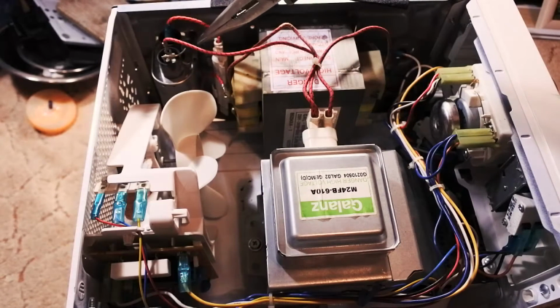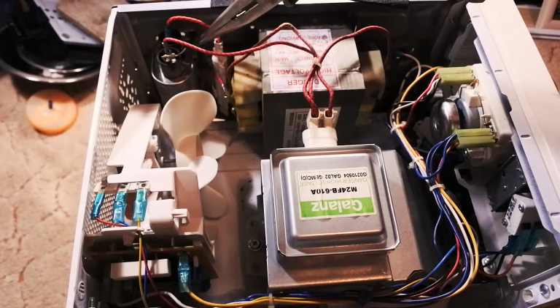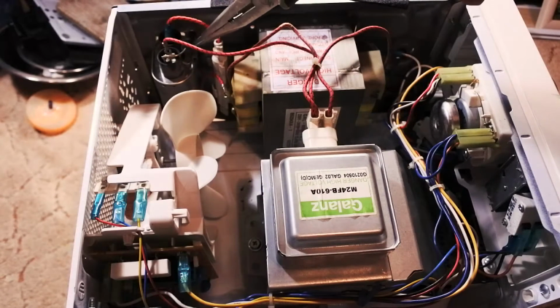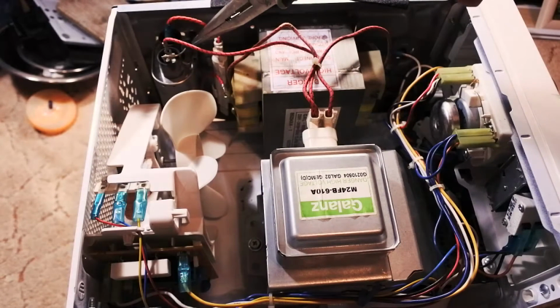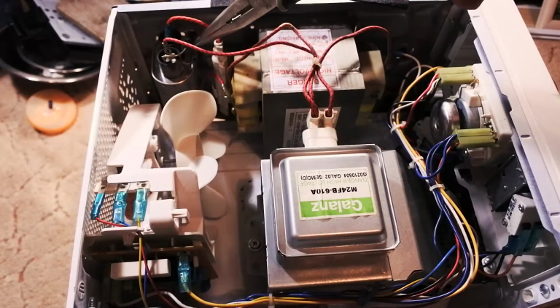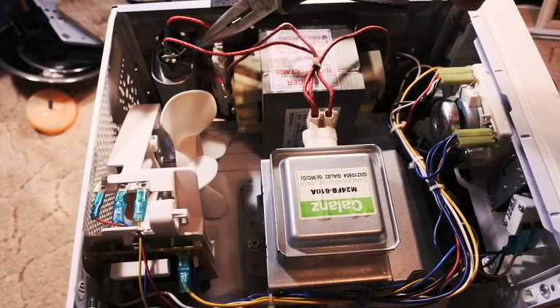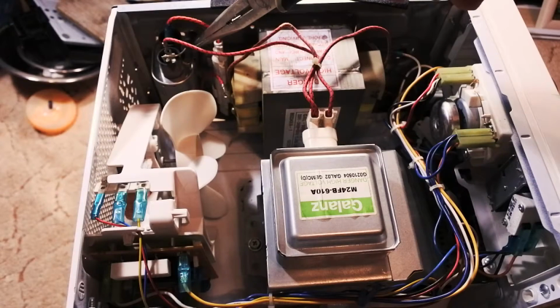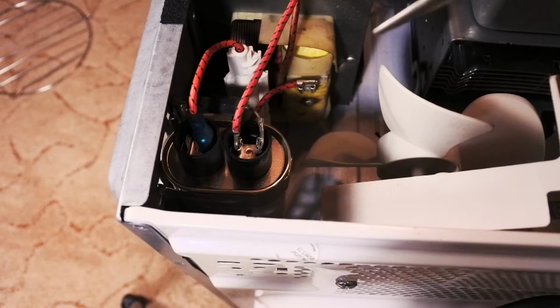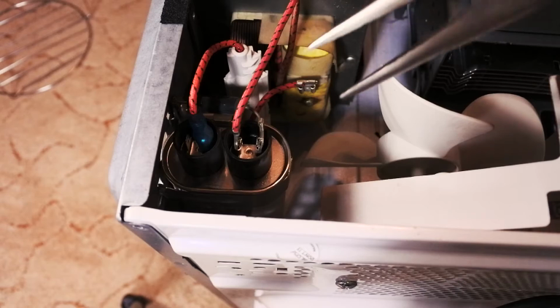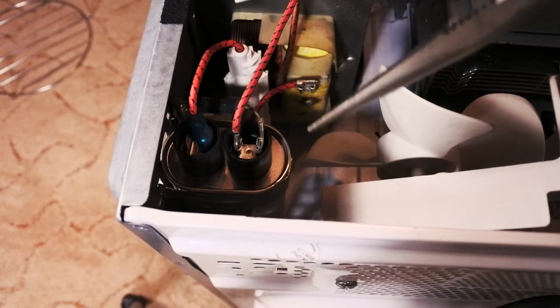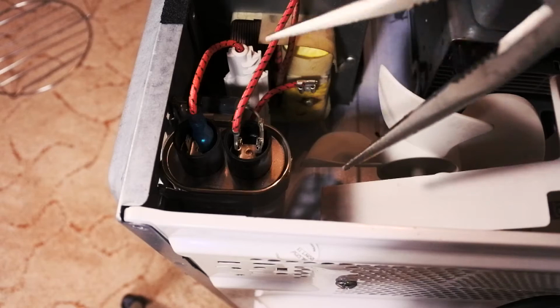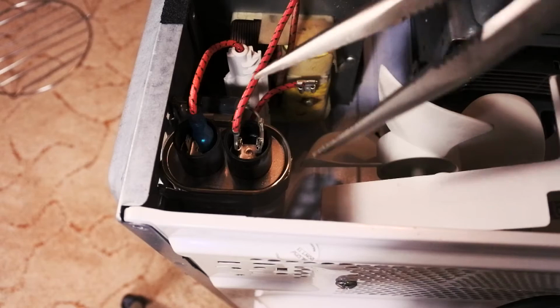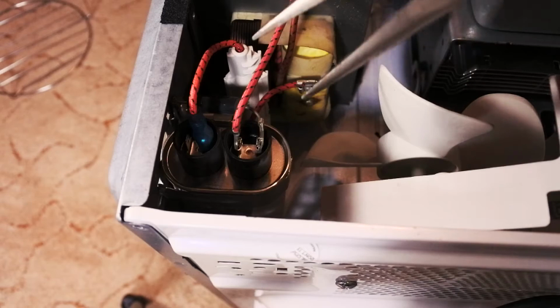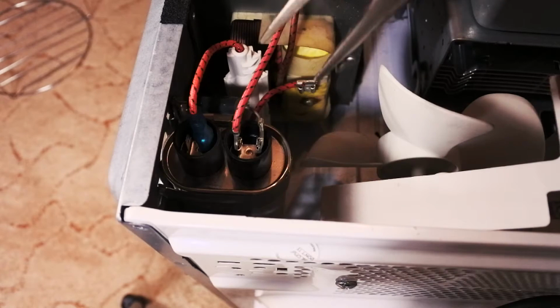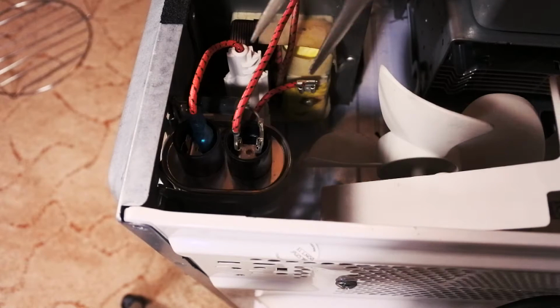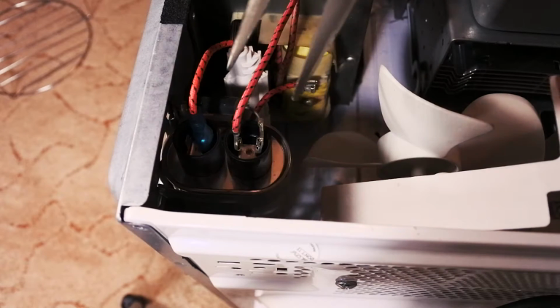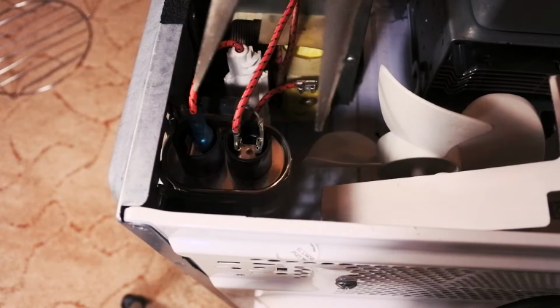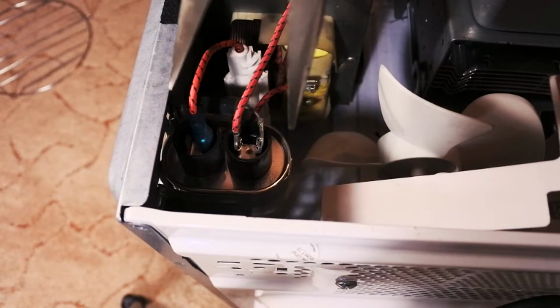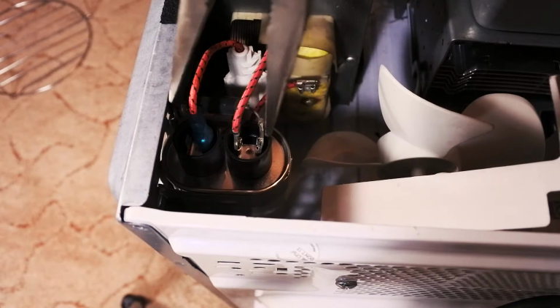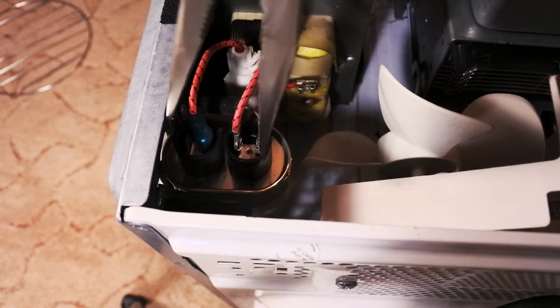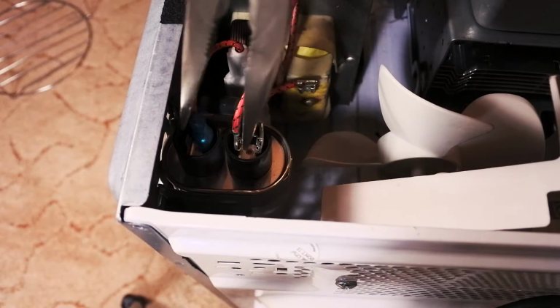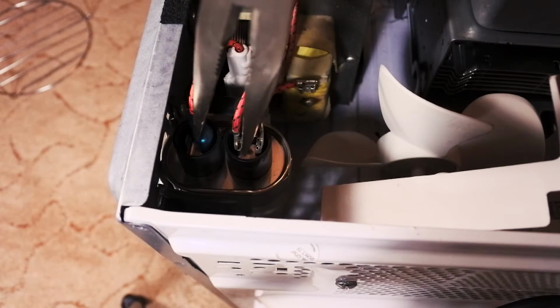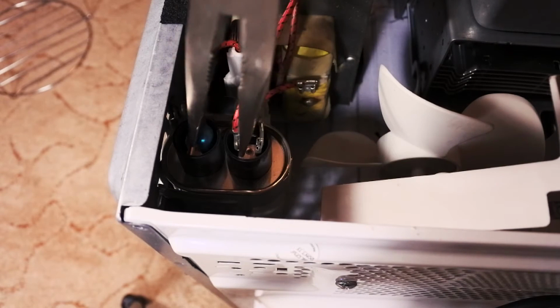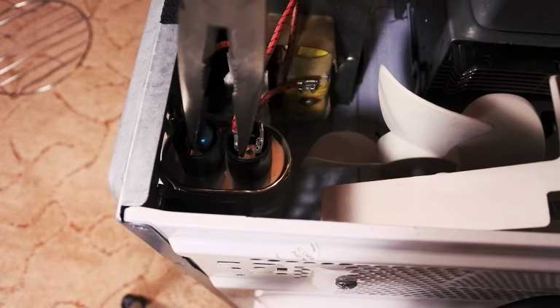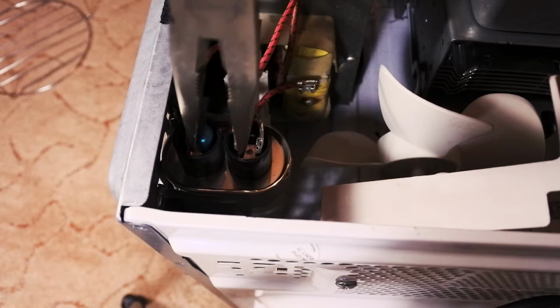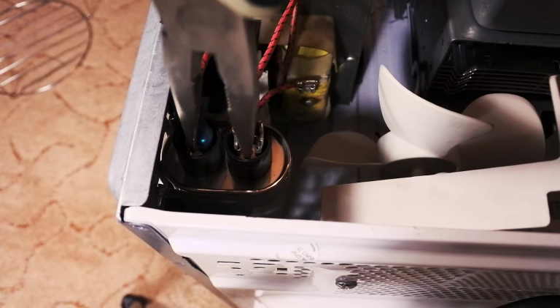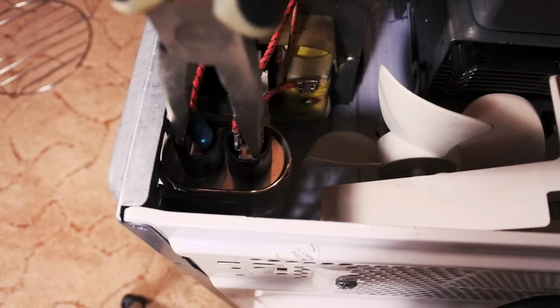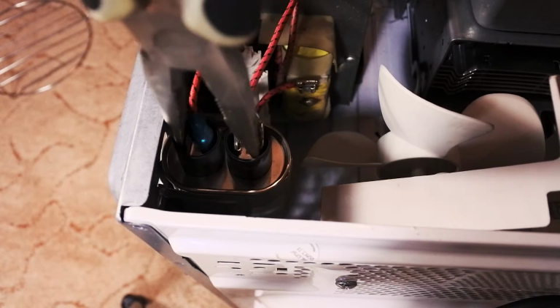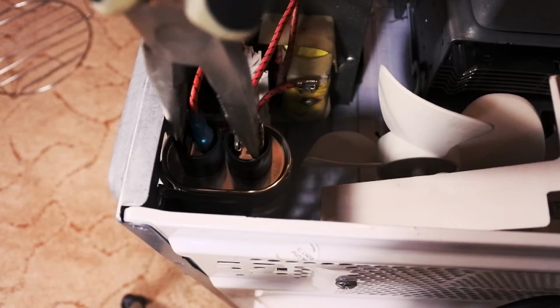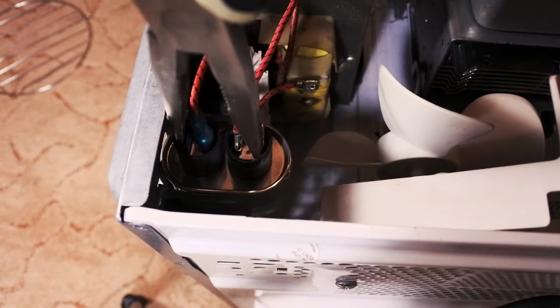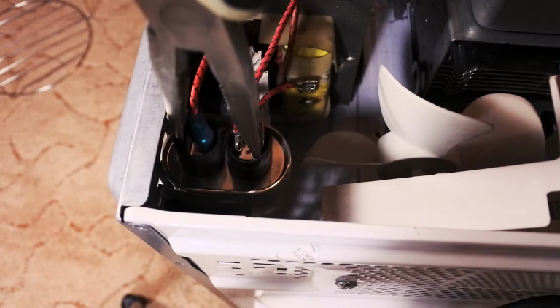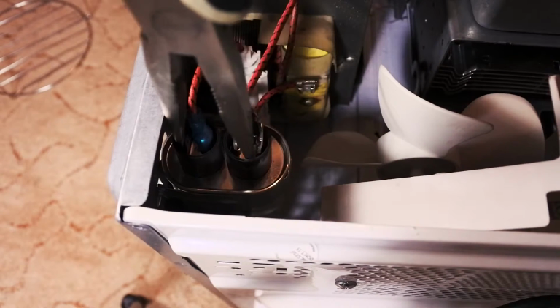The capacitor may still have a charge, so do a short circuit with an insulated tool.